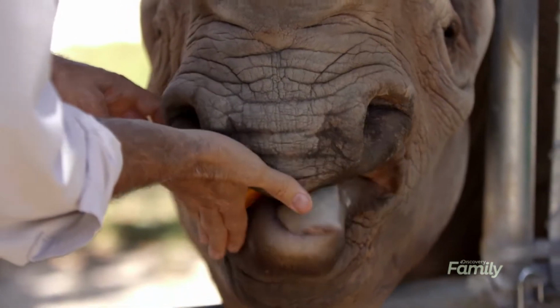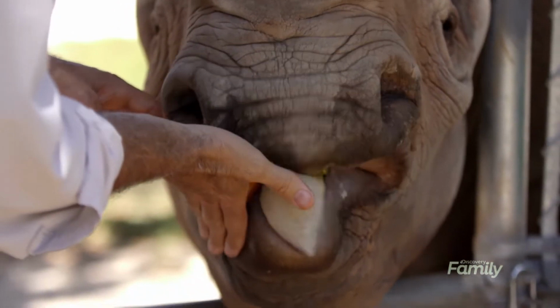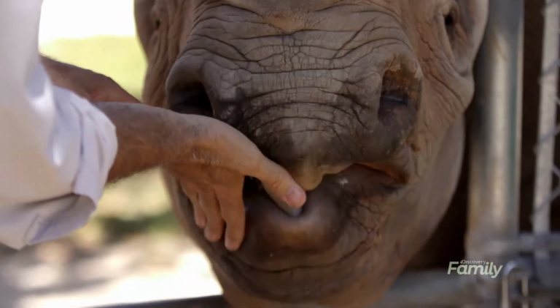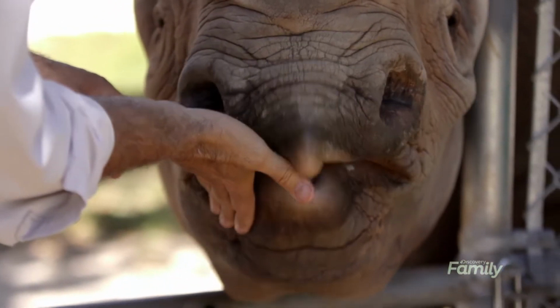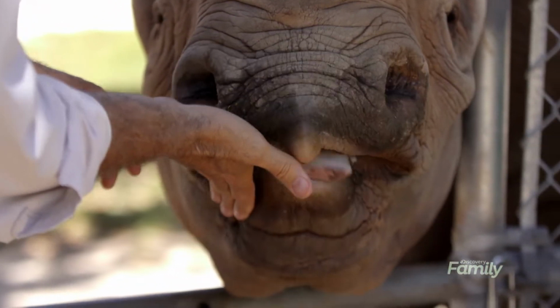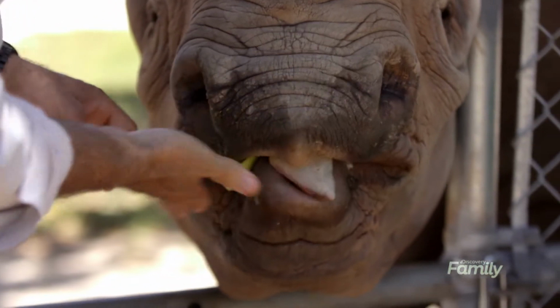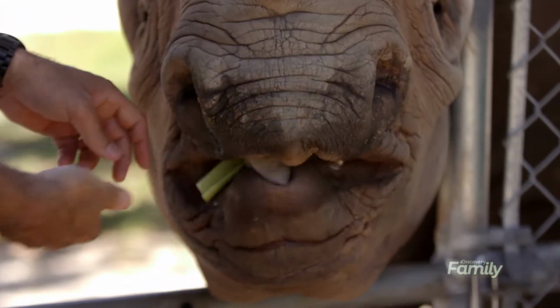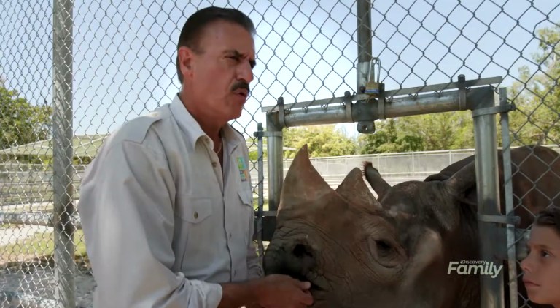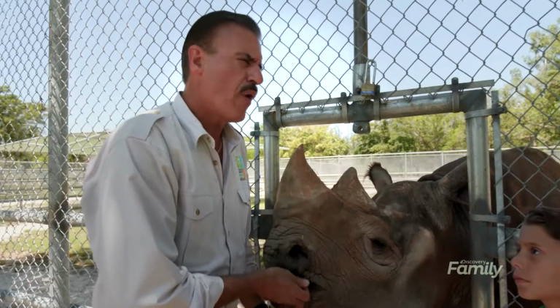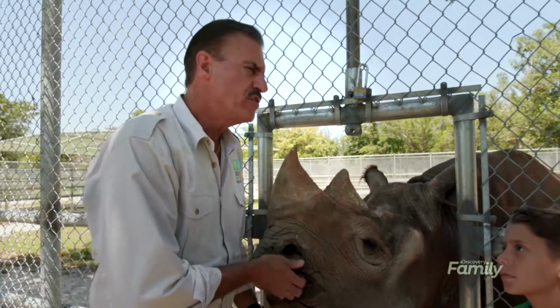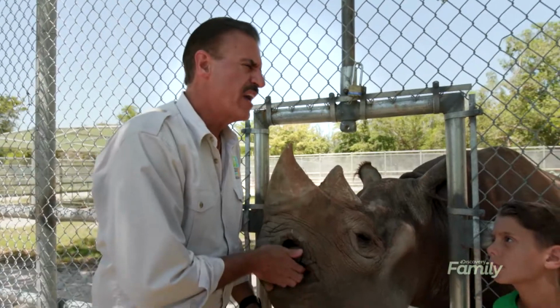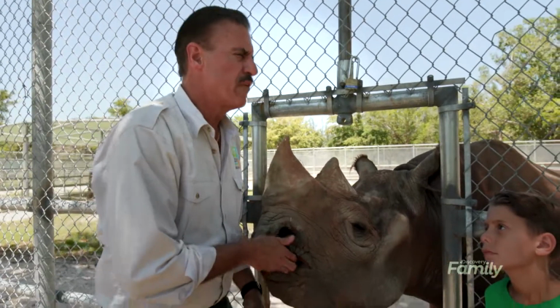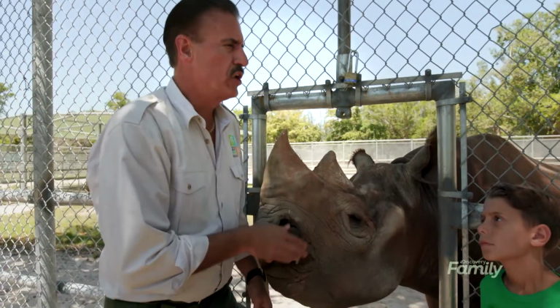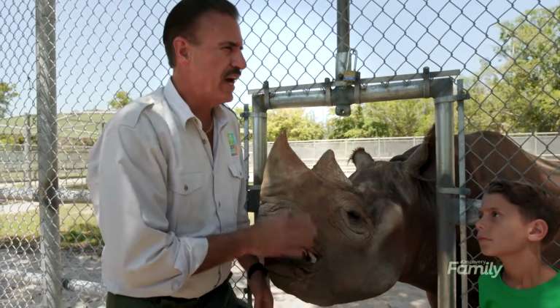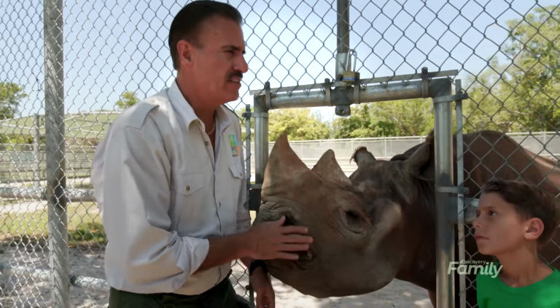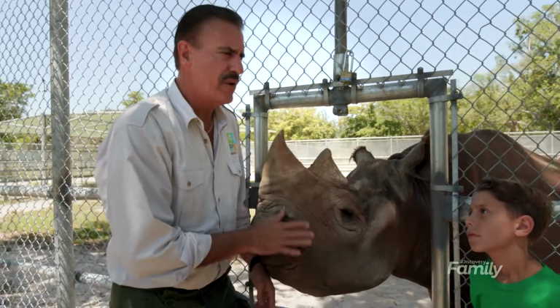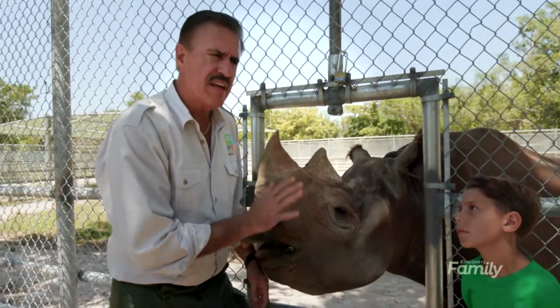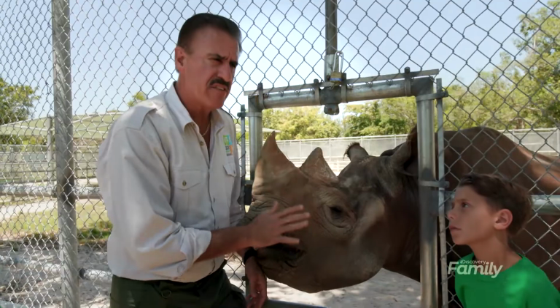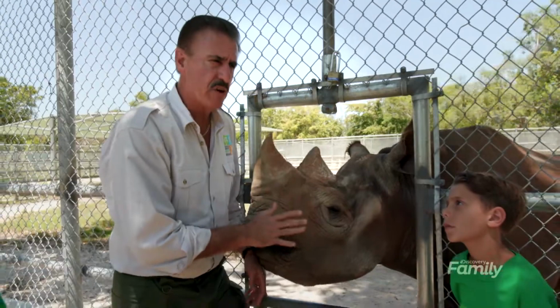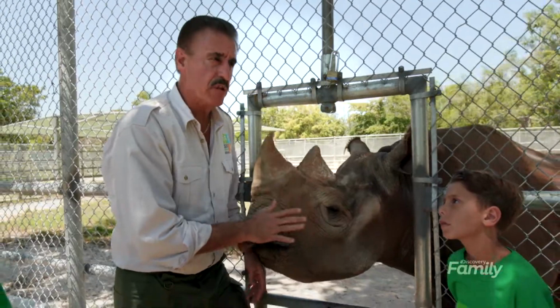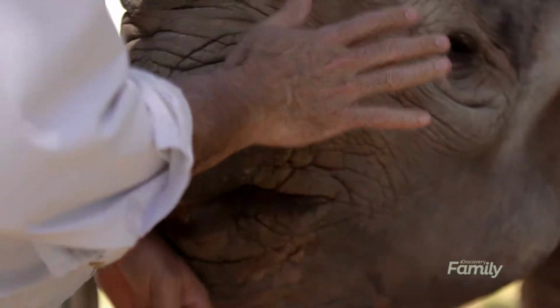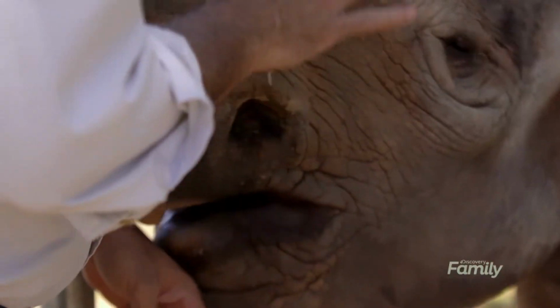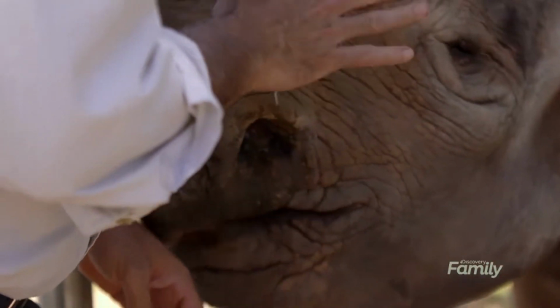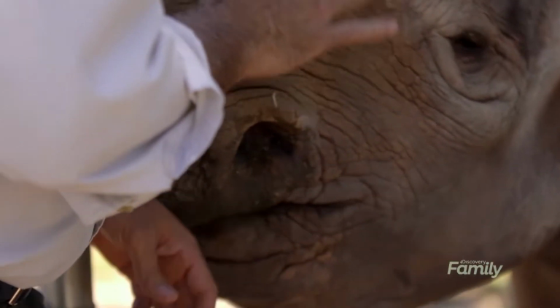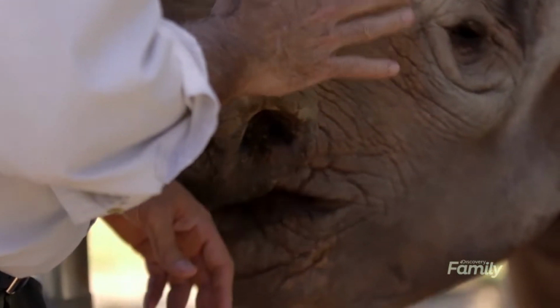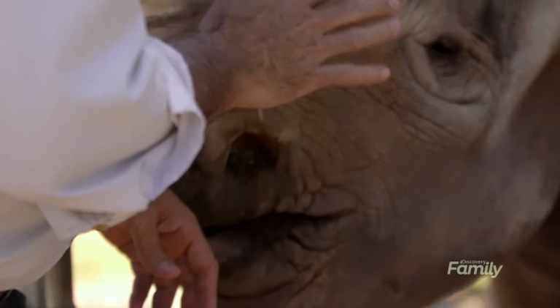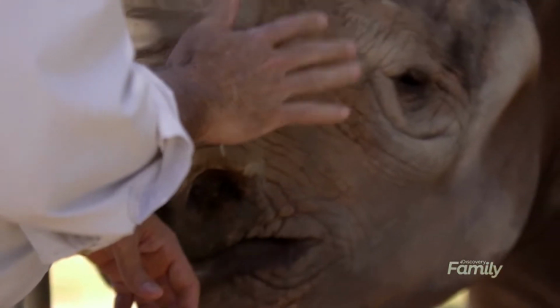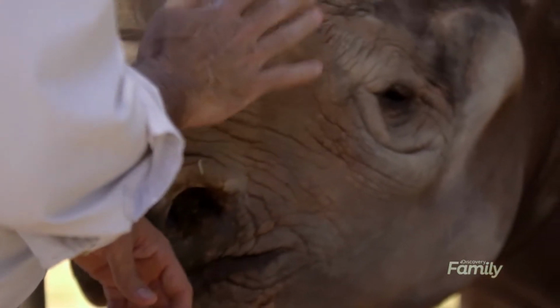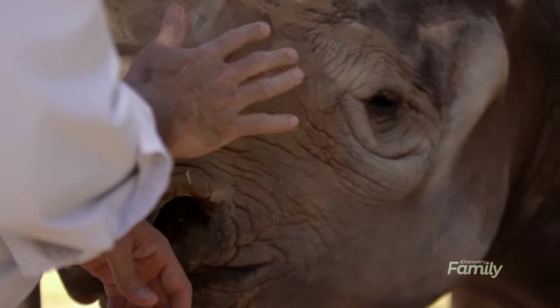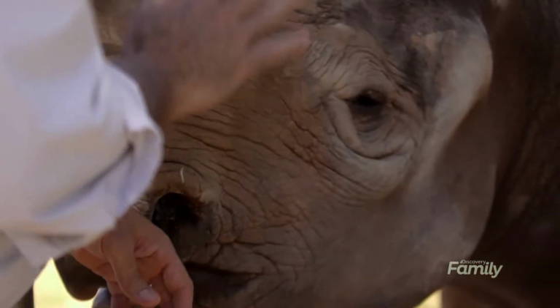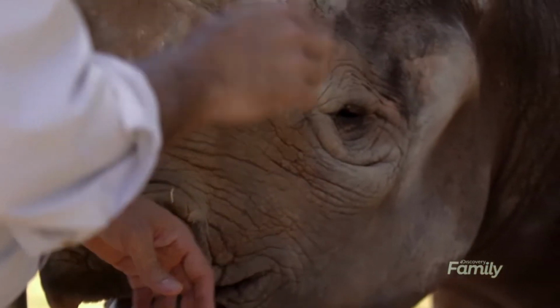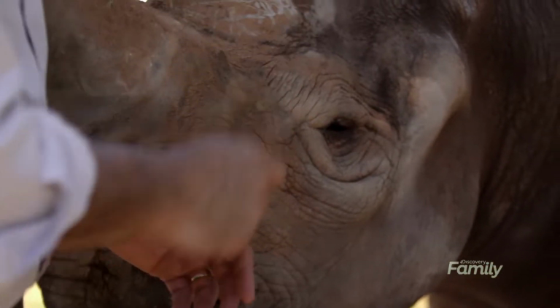Do rhinos have good eyesight? Well, rhinos don't have very good eyesight, but it's not terrible. They depend much more on their sense of smell and their sense of hearing.